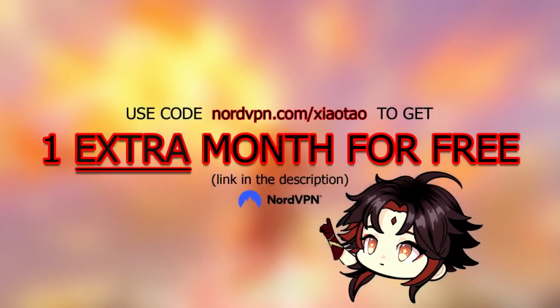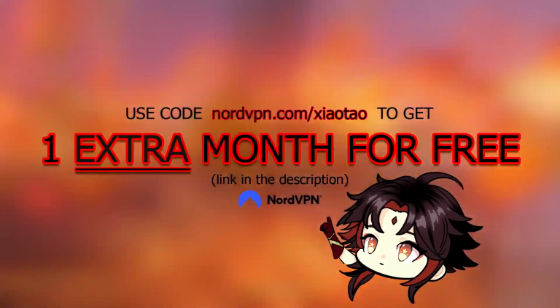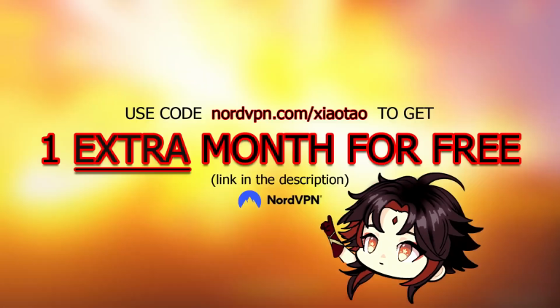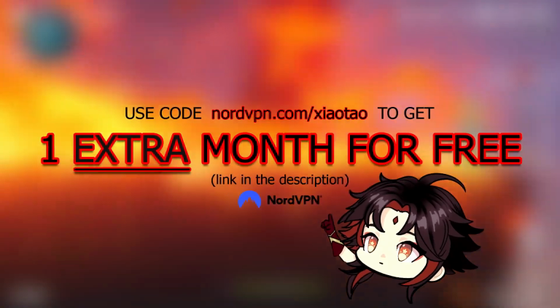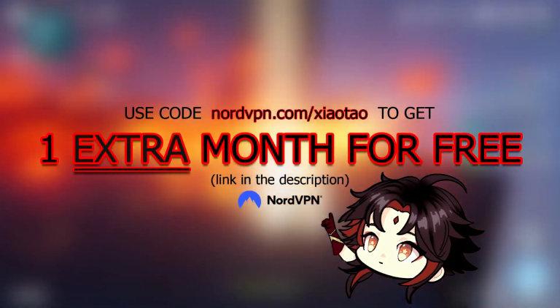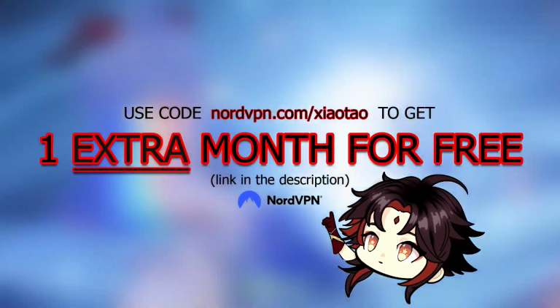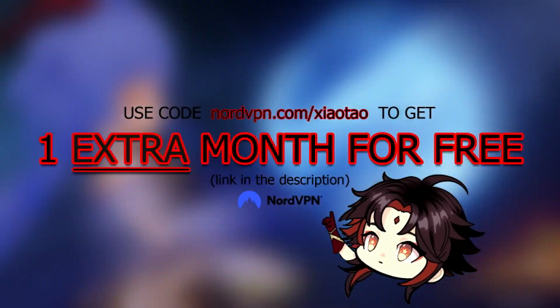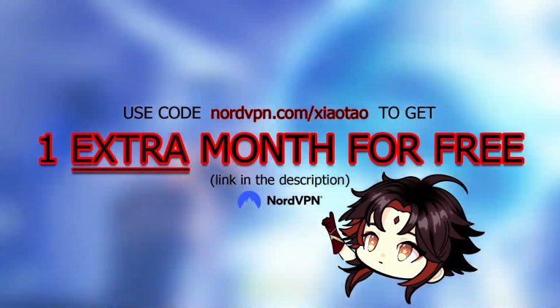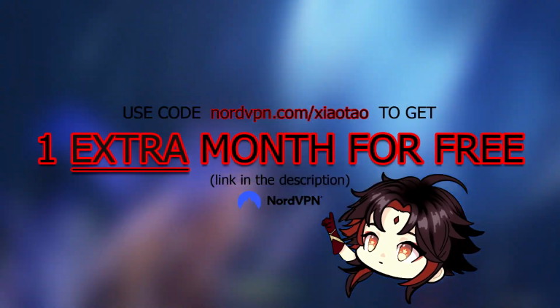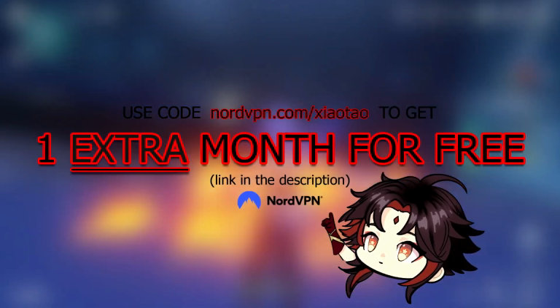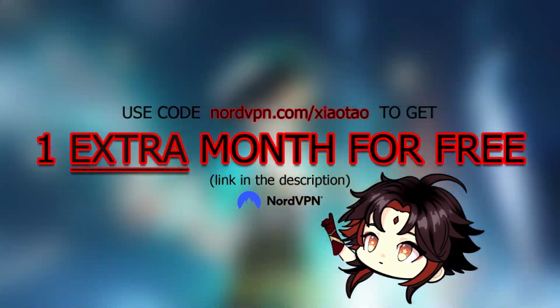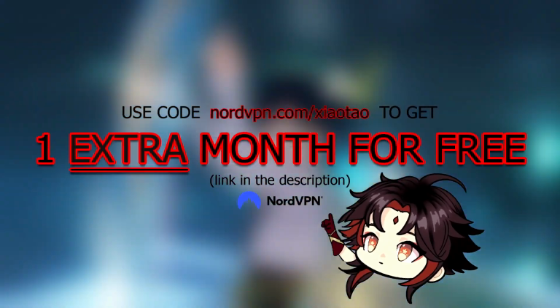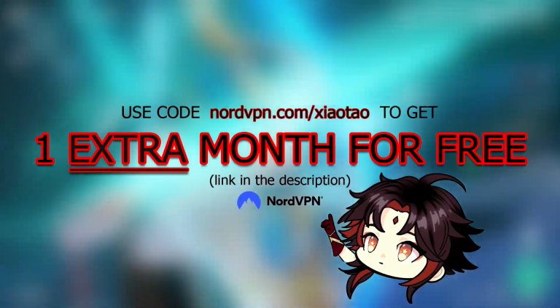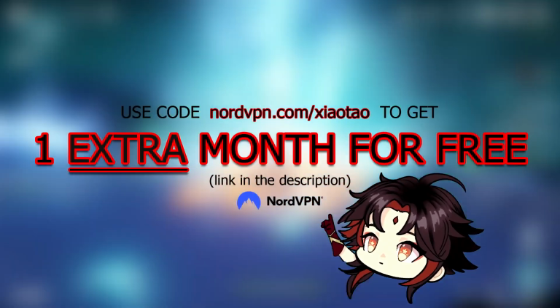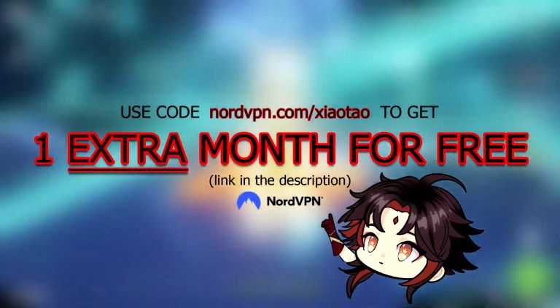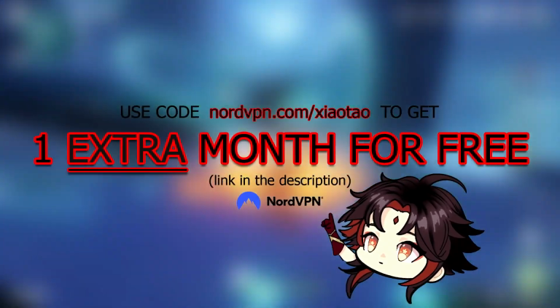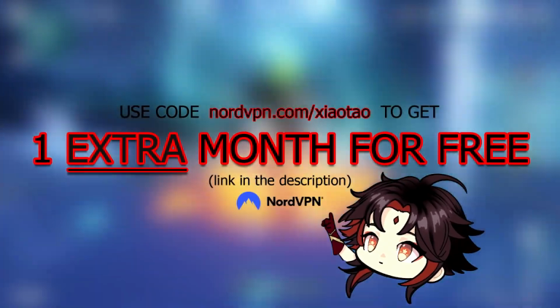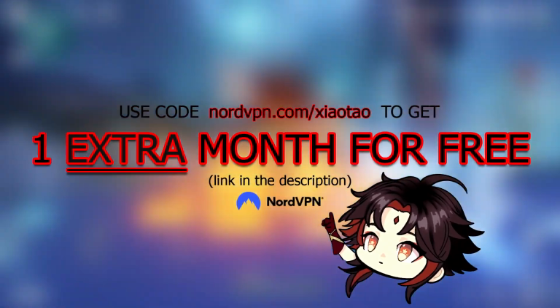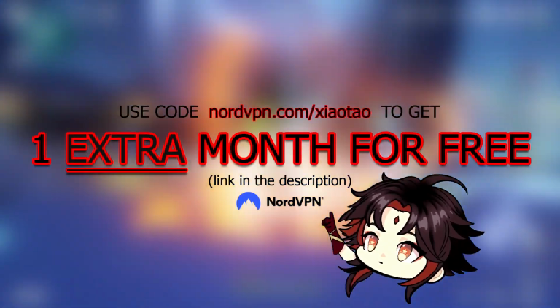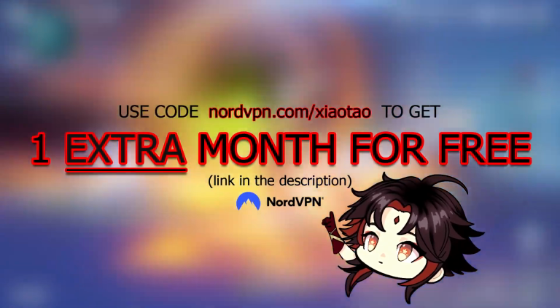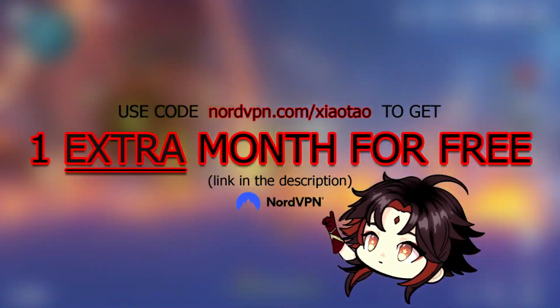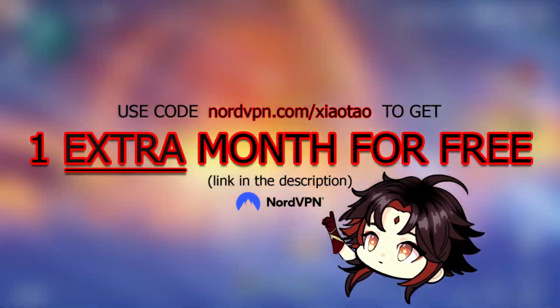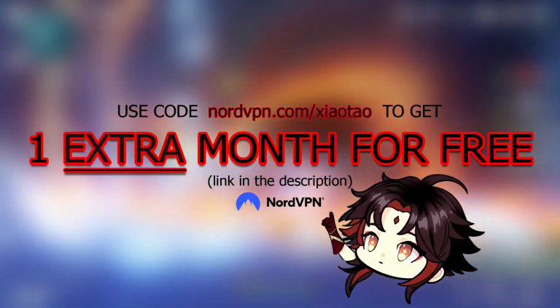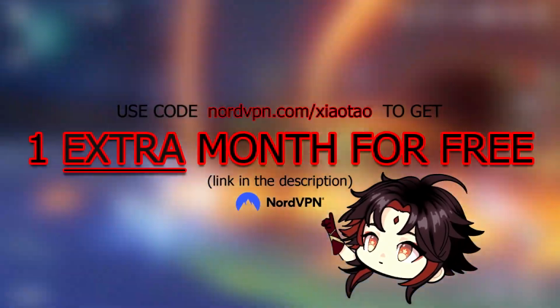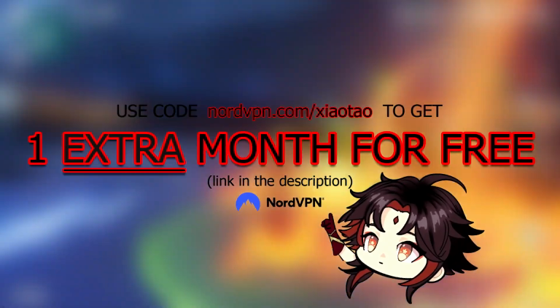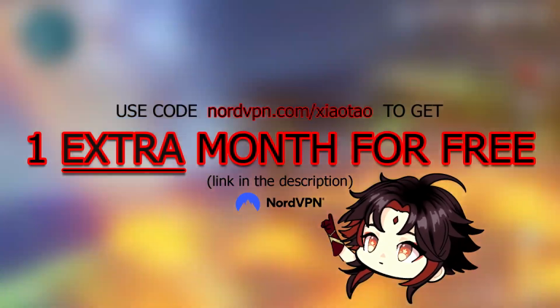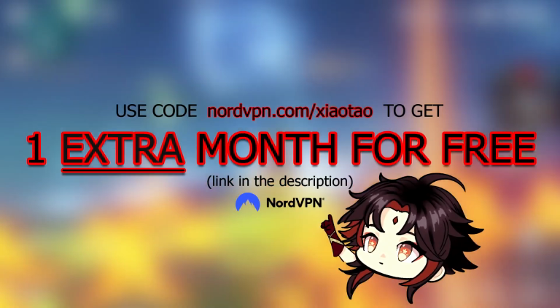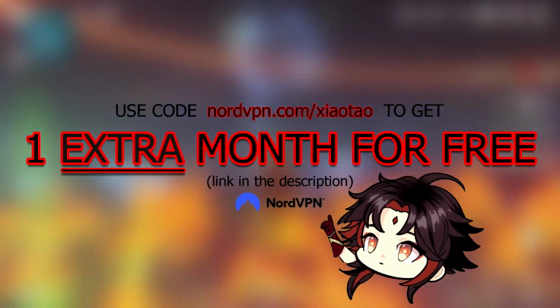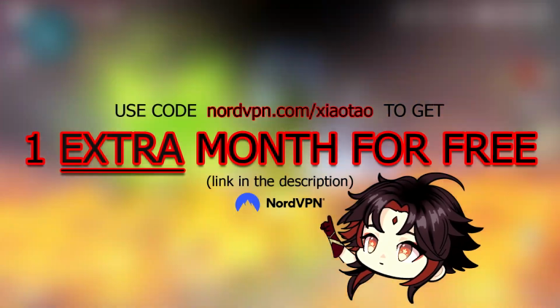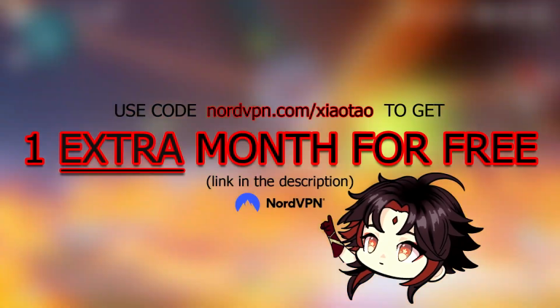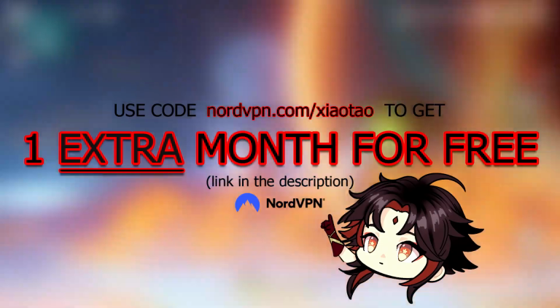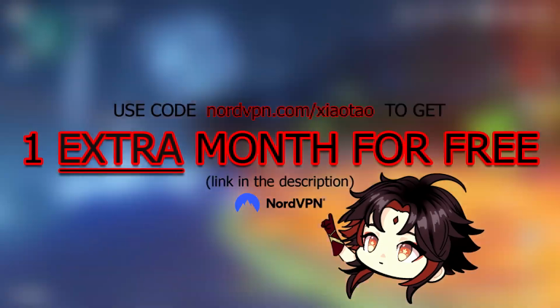Use code SHOUTAU to get one extra month for free on NordVPN. Link in the description.